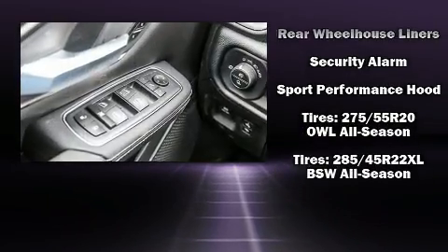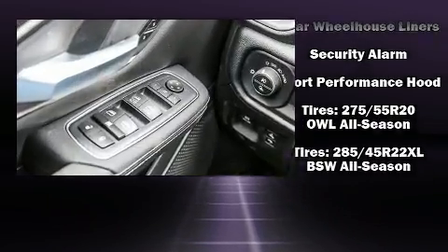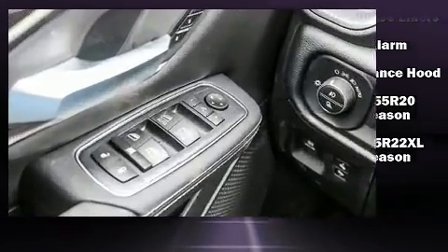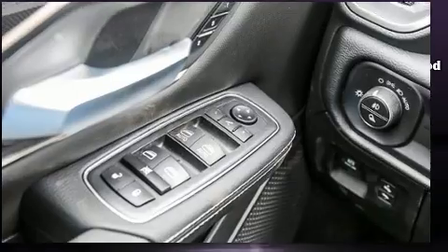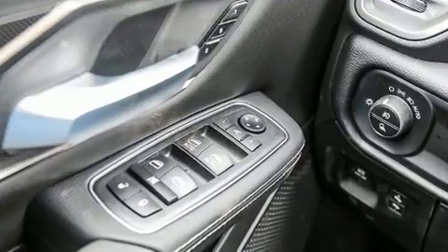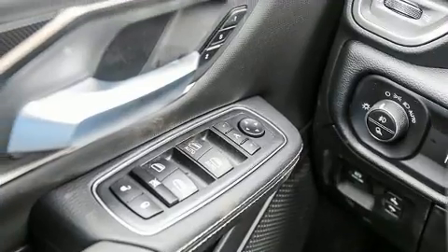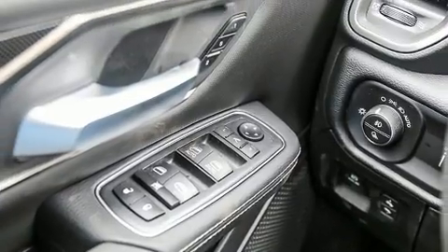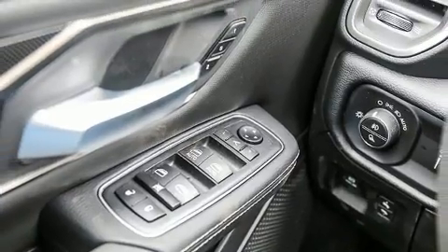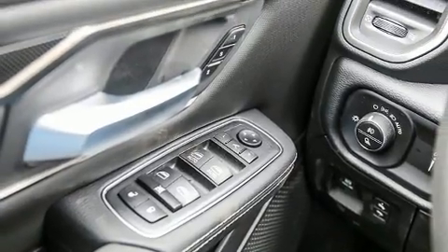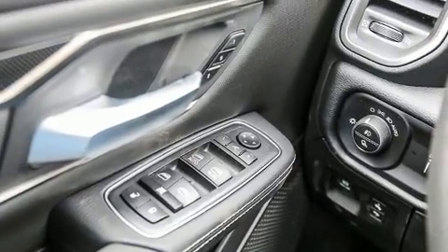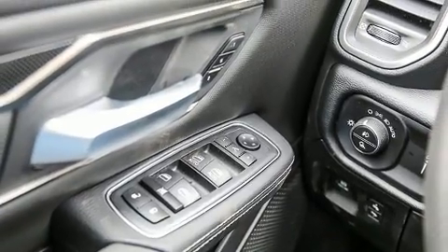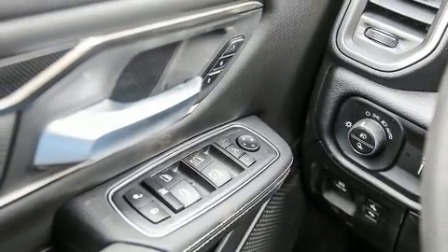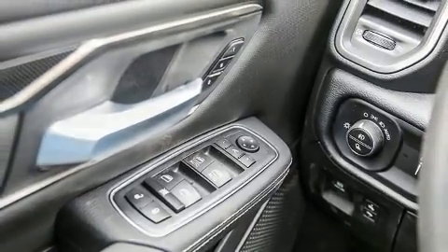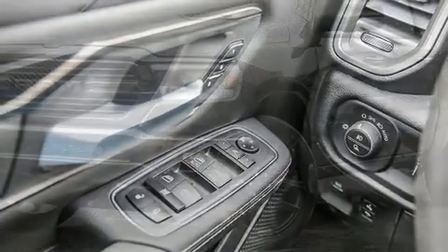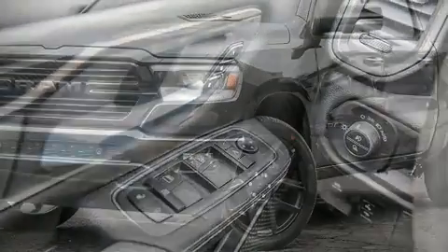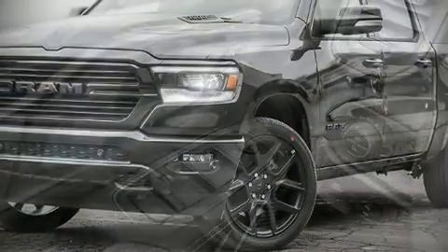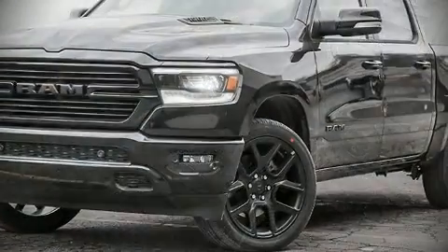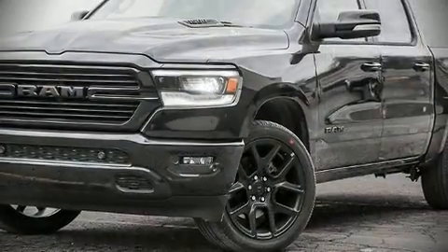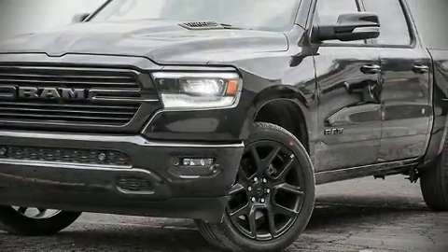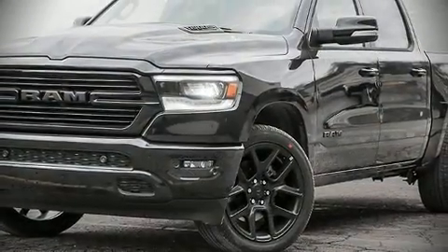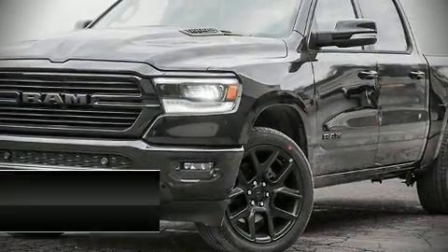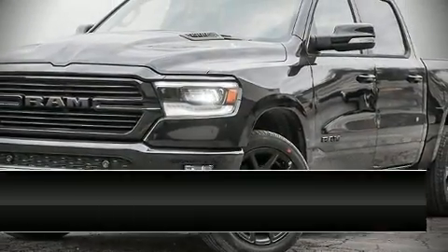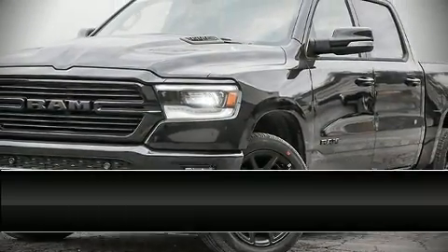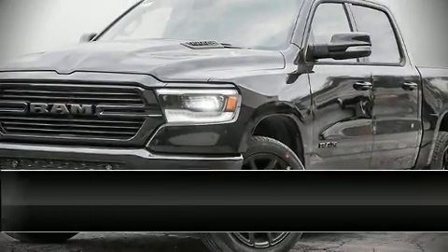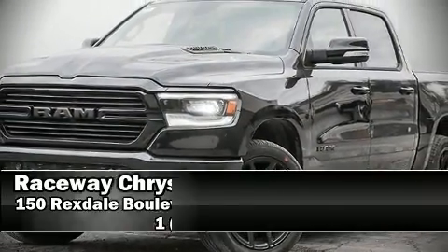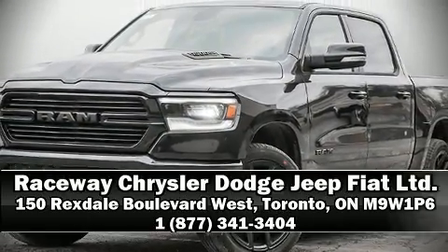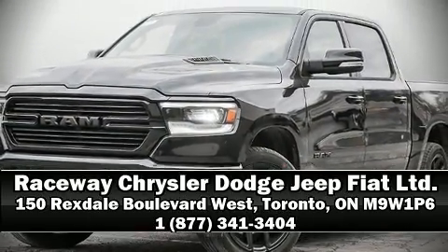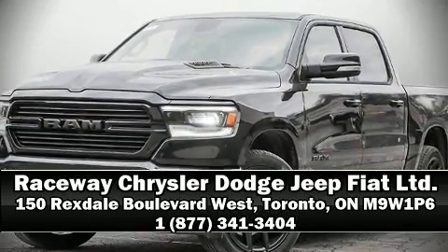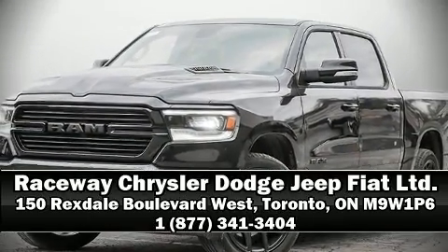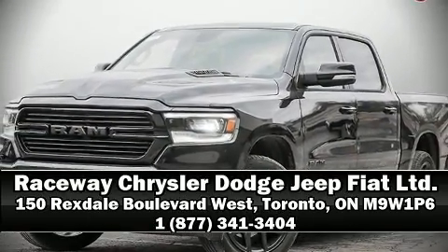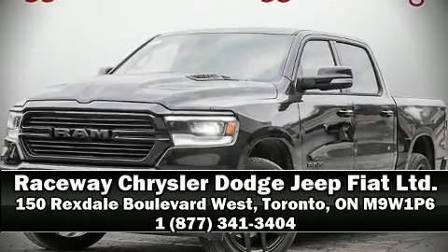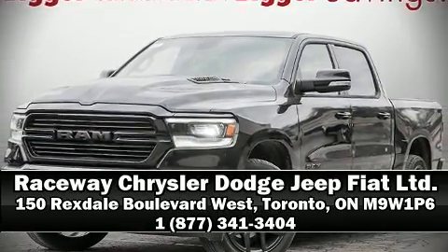Stop by our dealership or give us a call for more information.